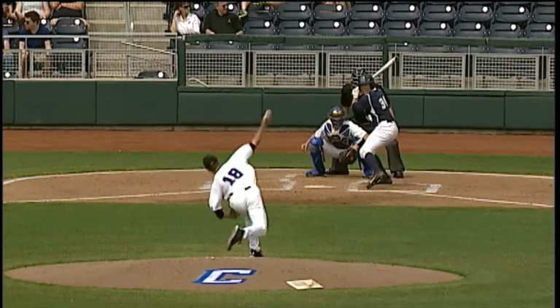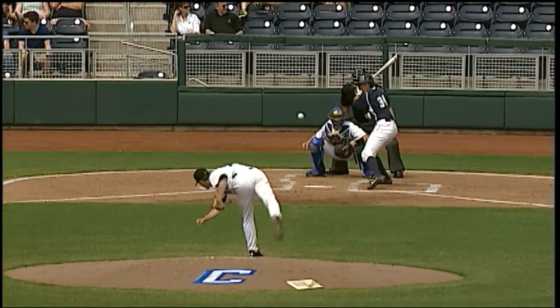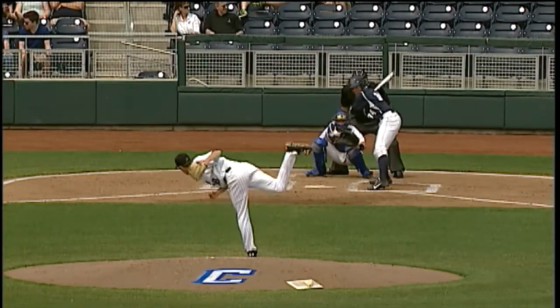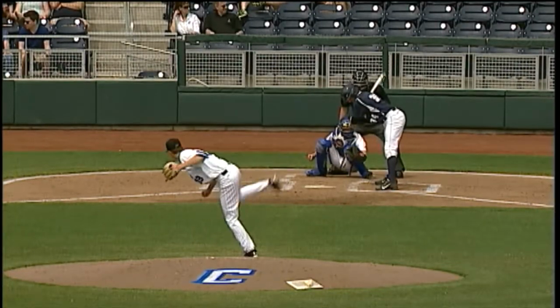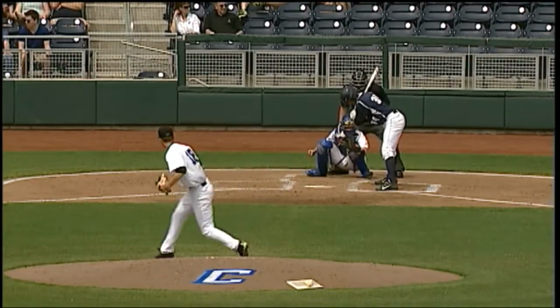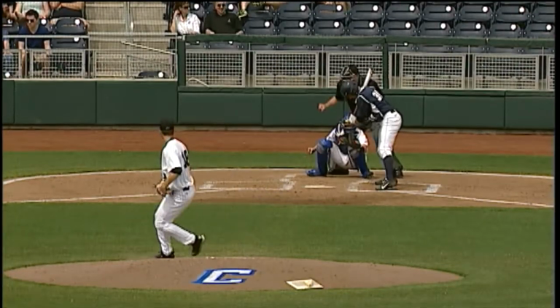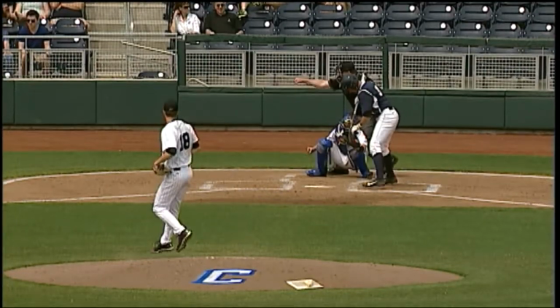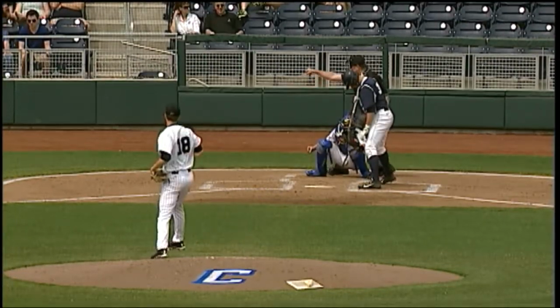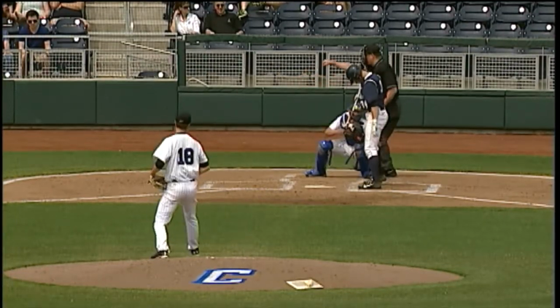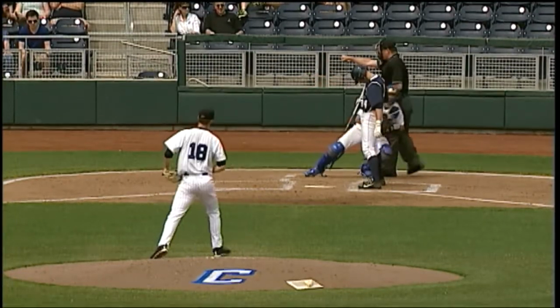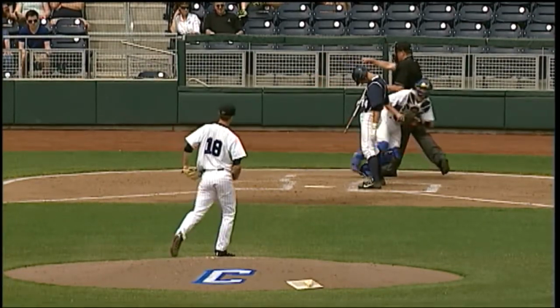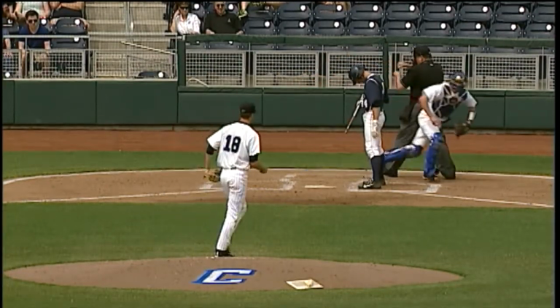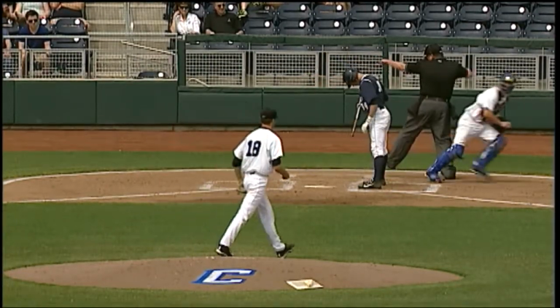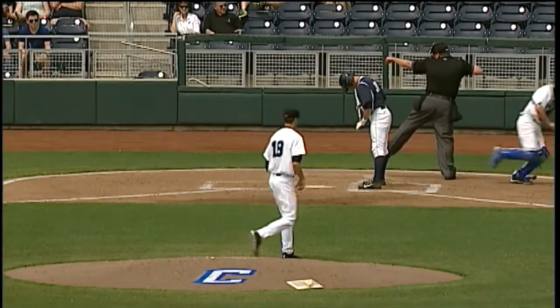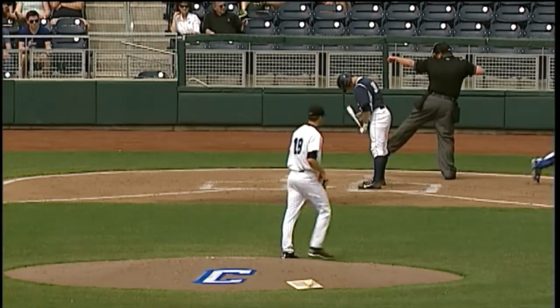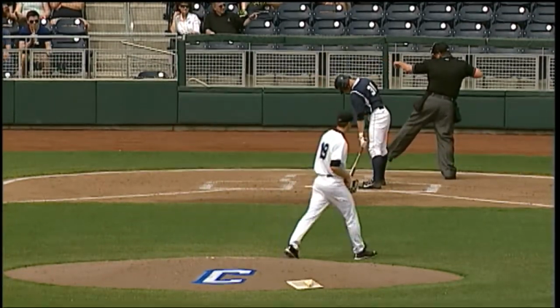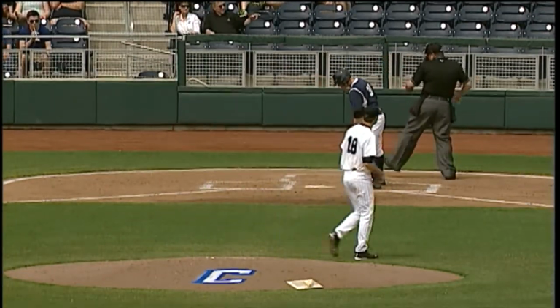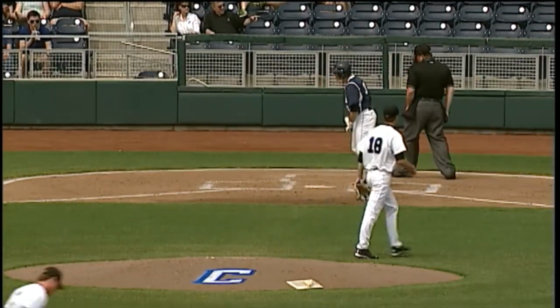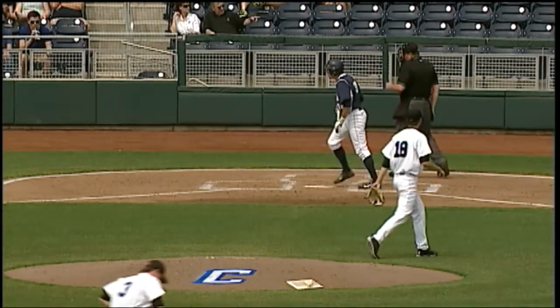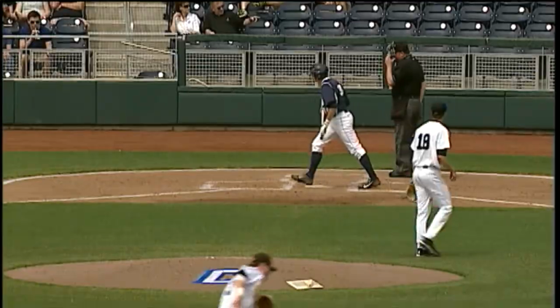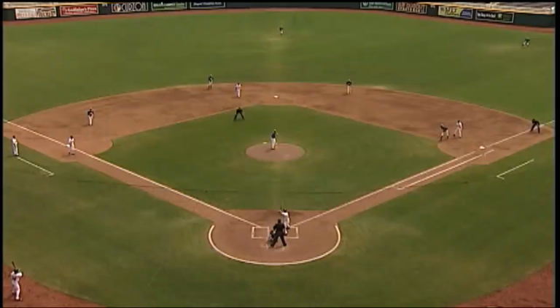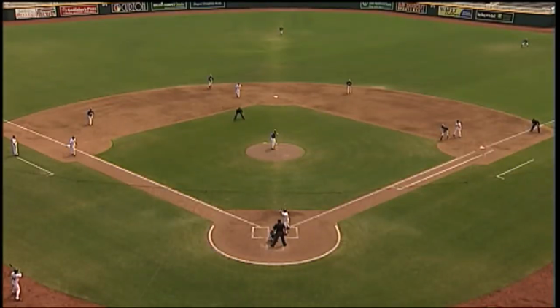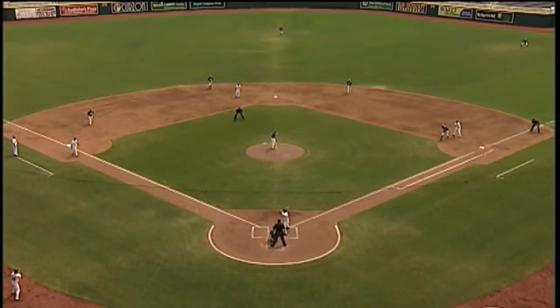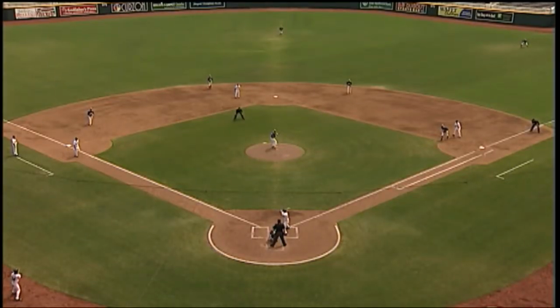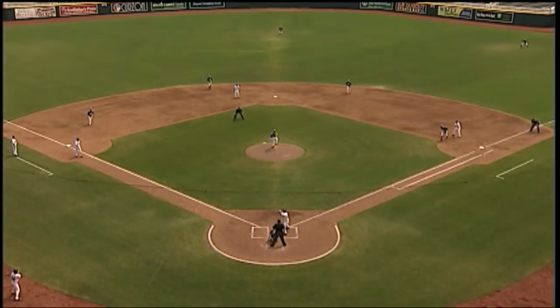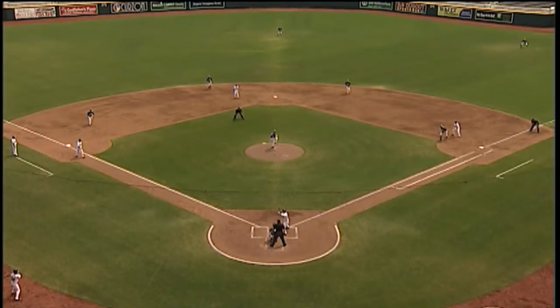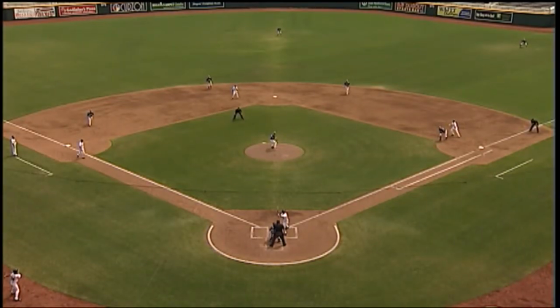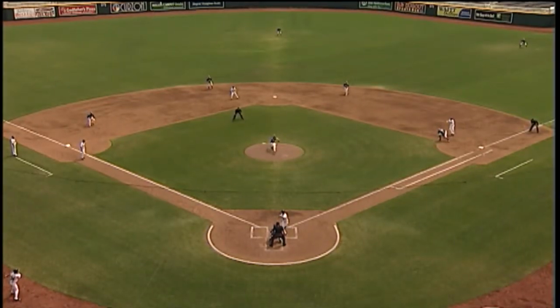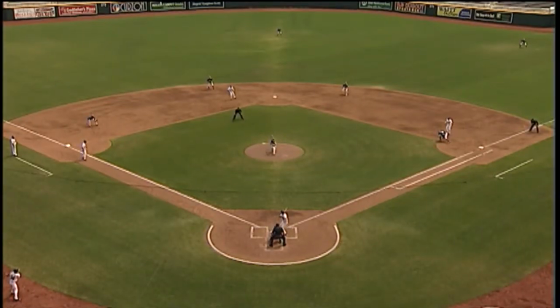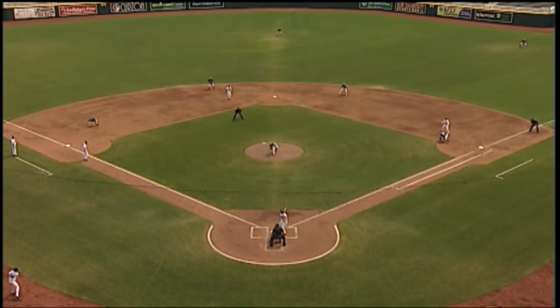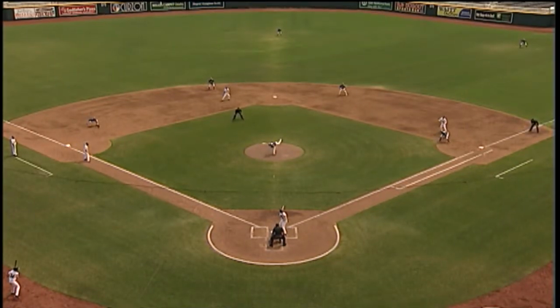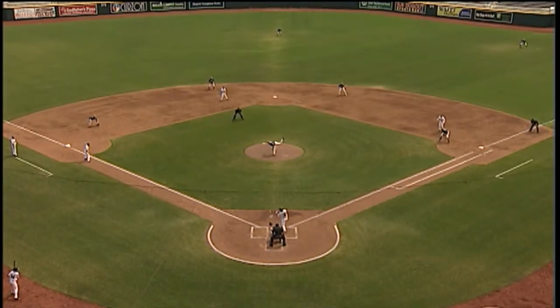And the pitch, cold strike three on the inside corner to end the at-batter, and the pitch.